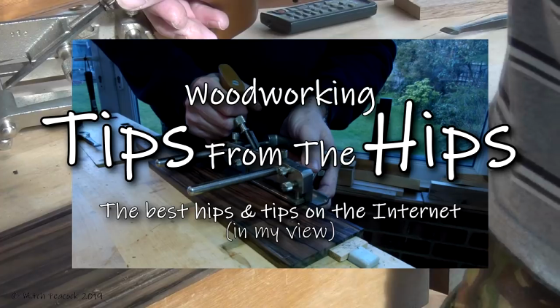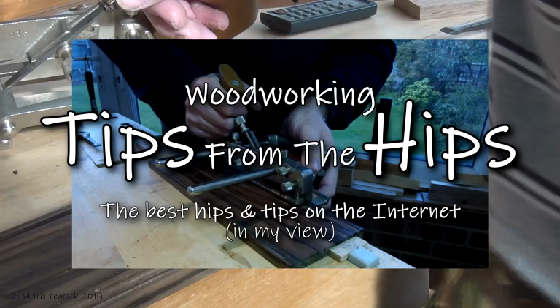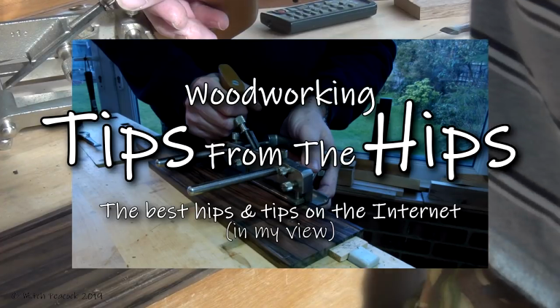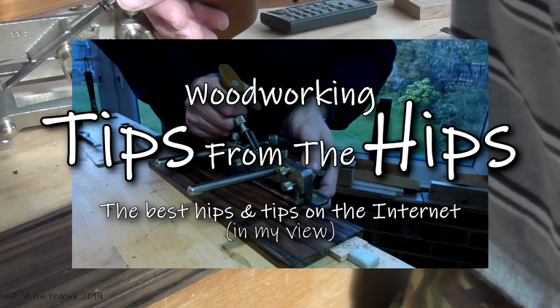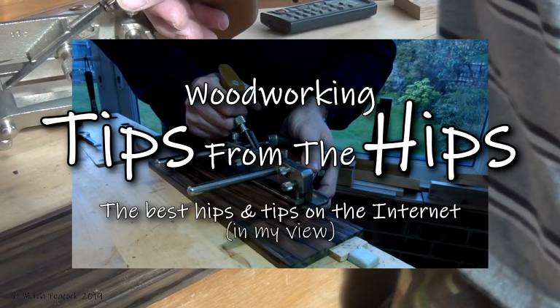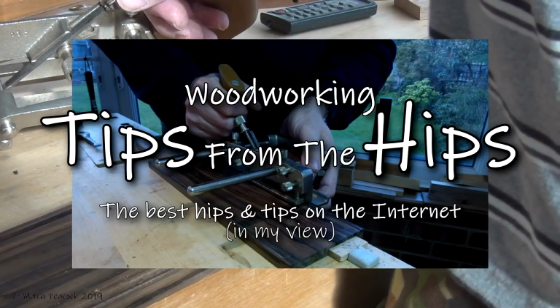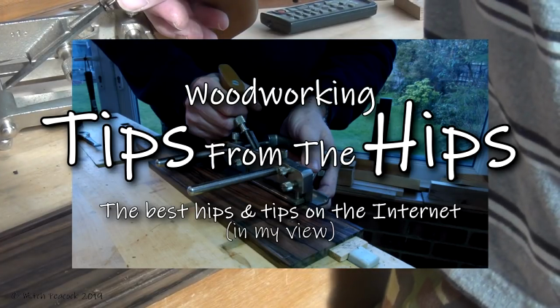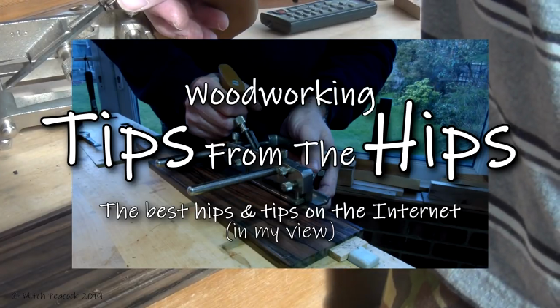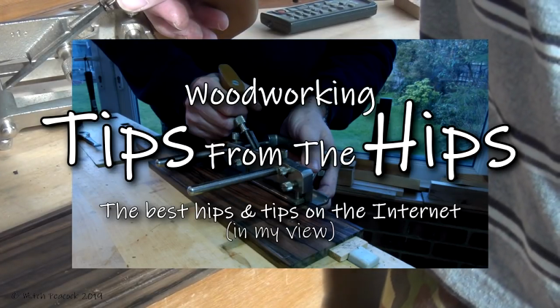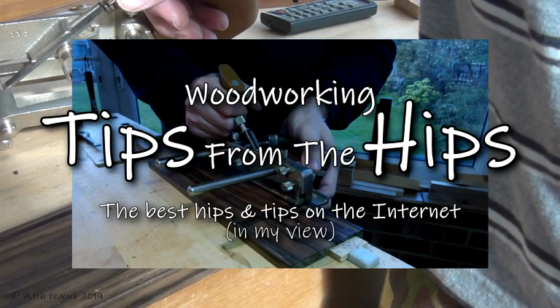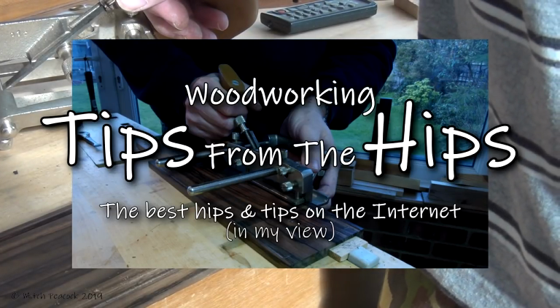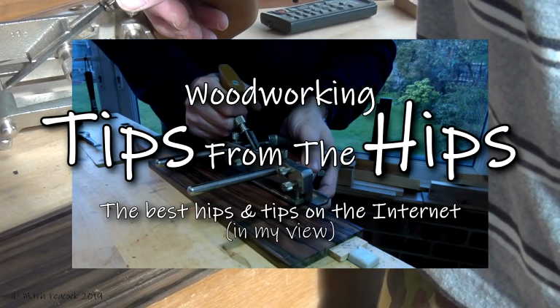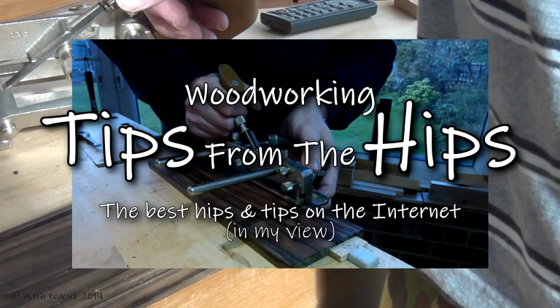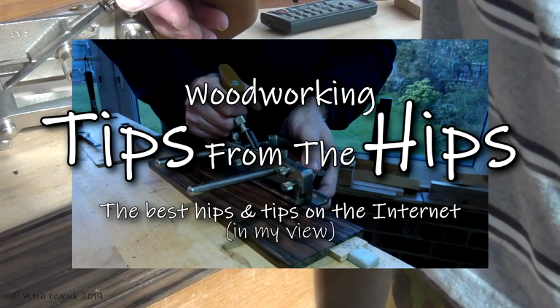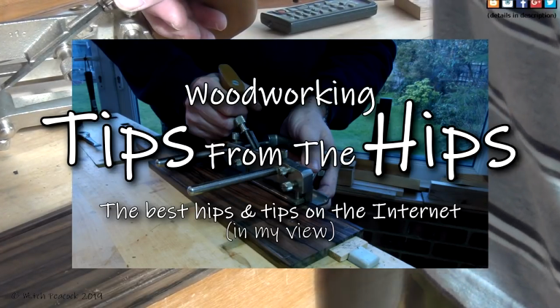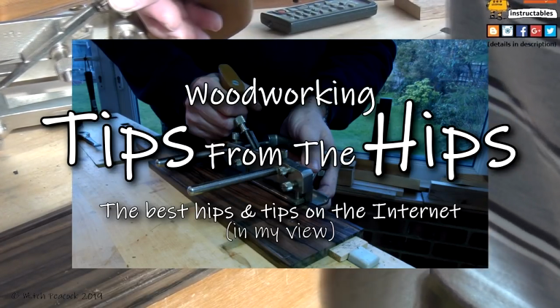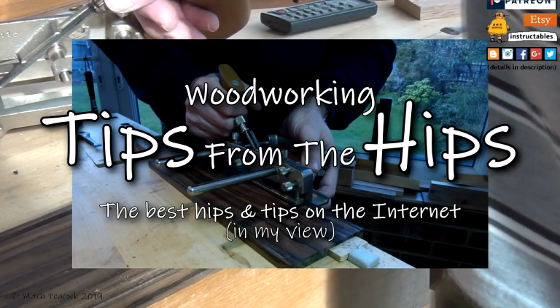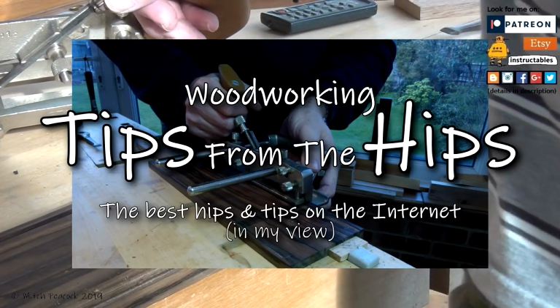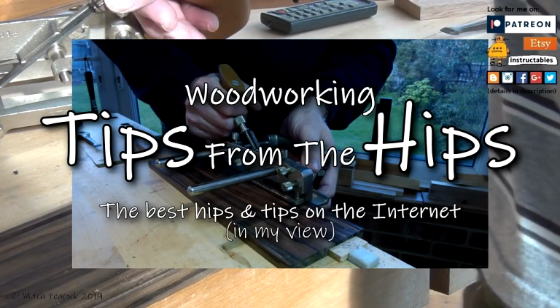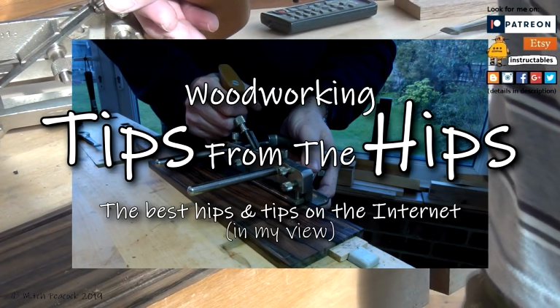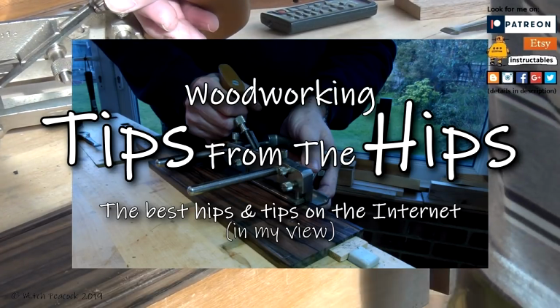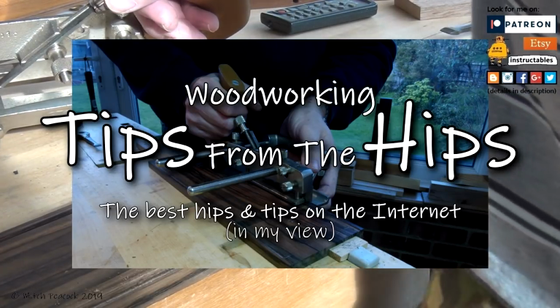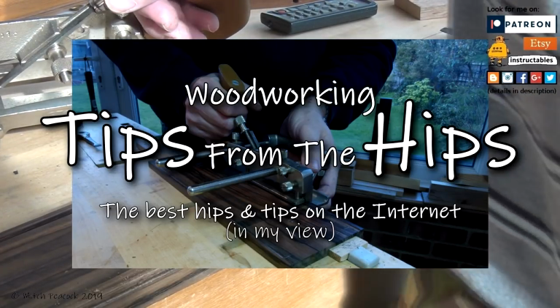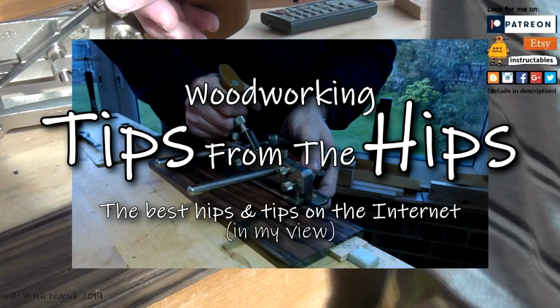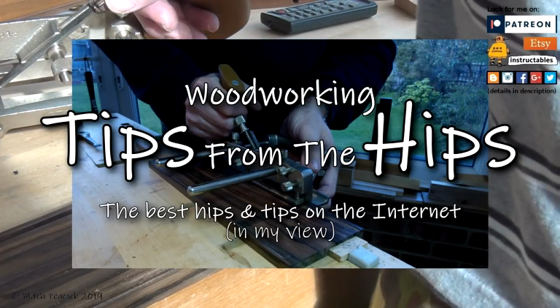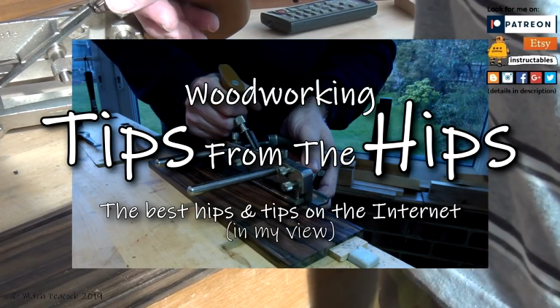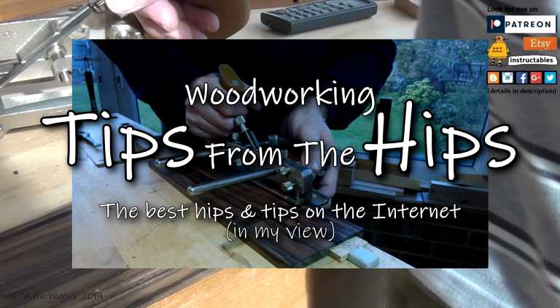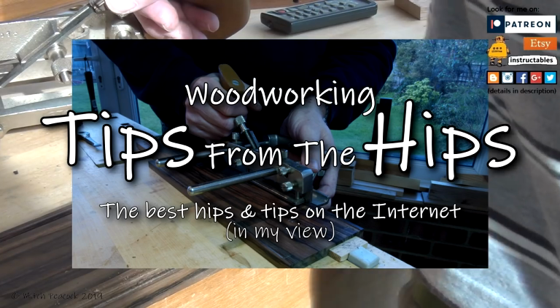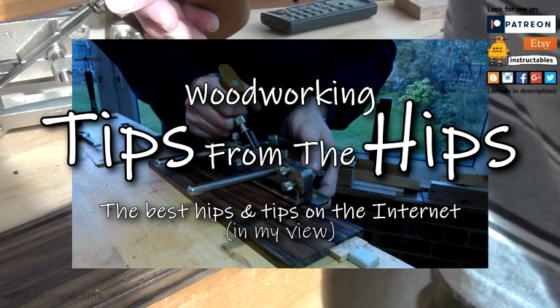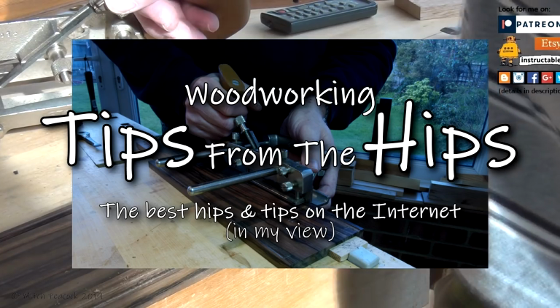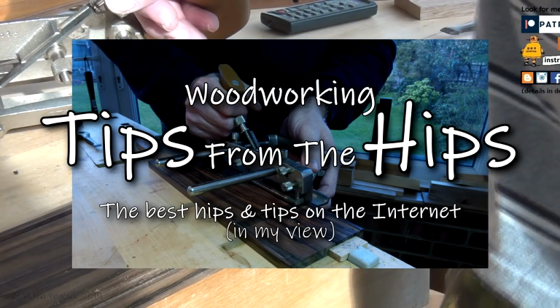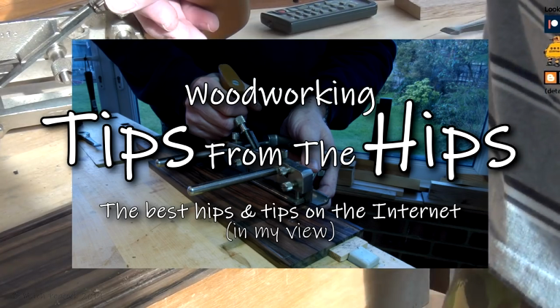Hi, welcome to more tips from the hips — the best tips and hints on the internet, in my opinion.